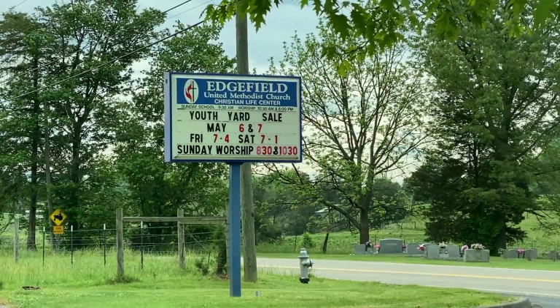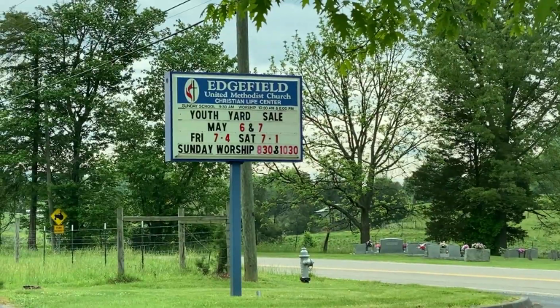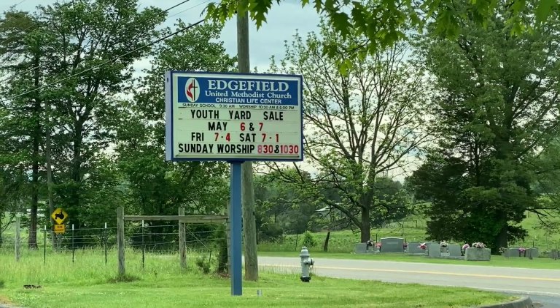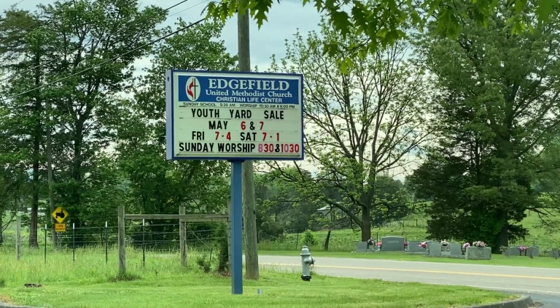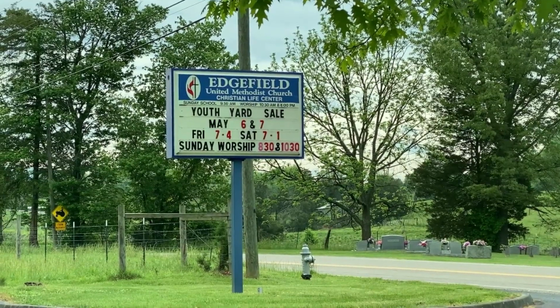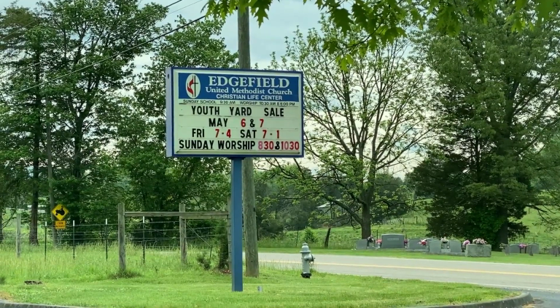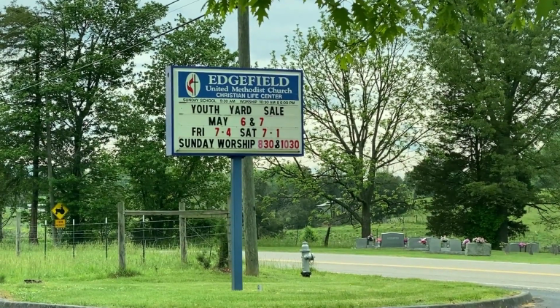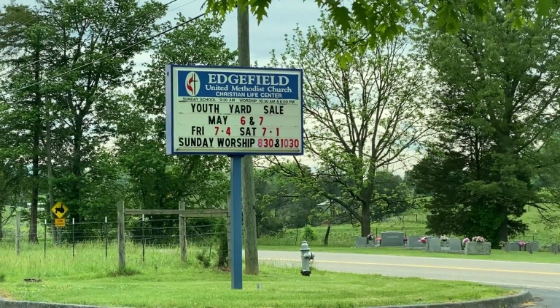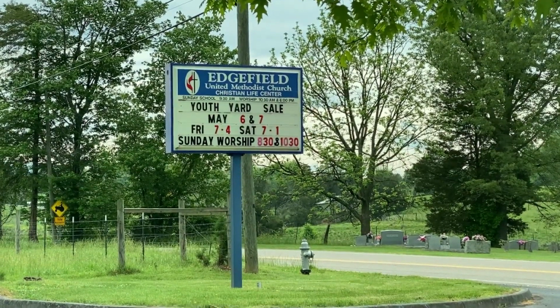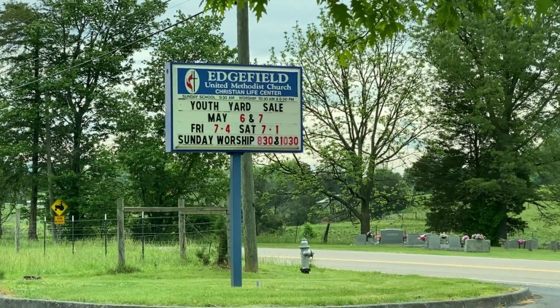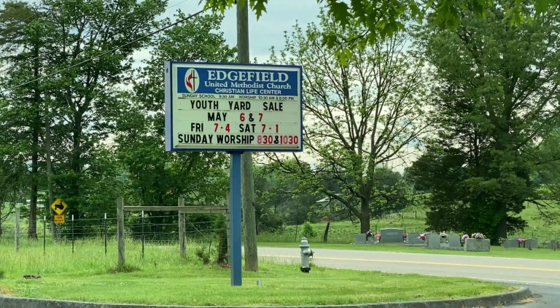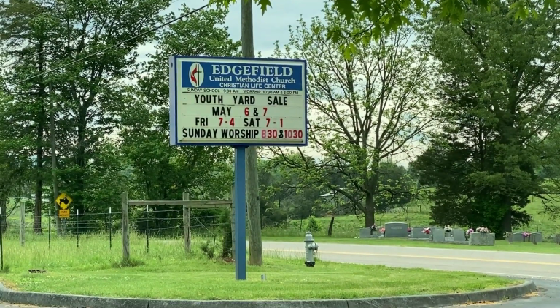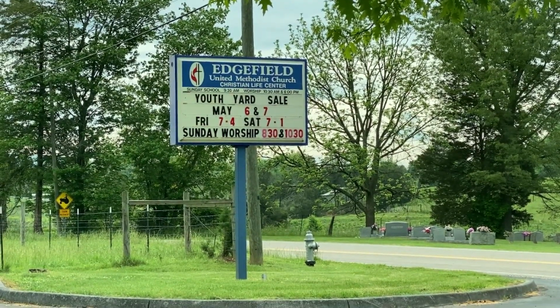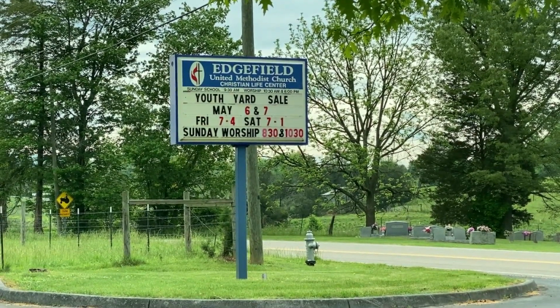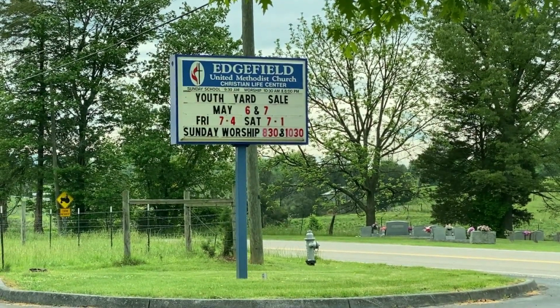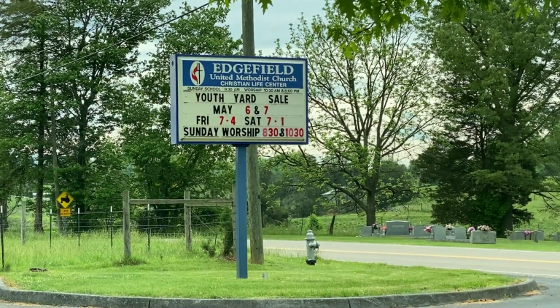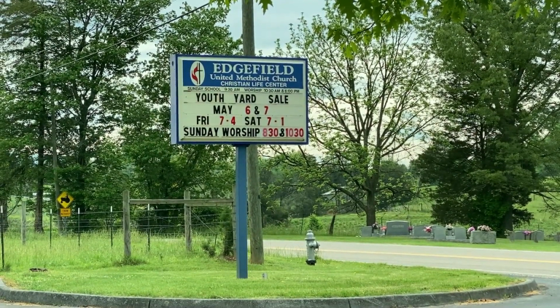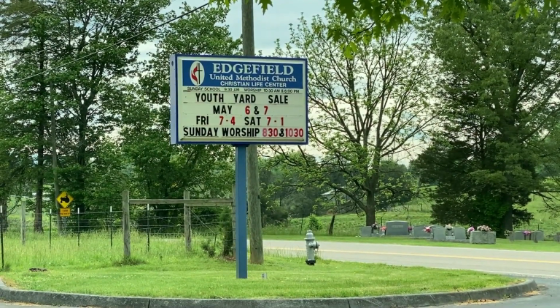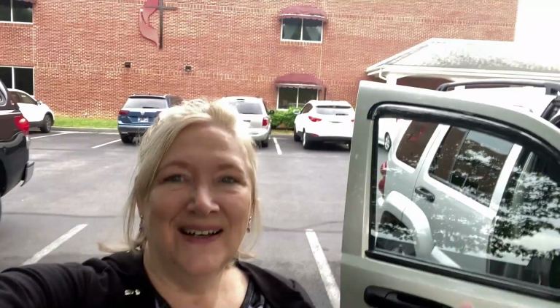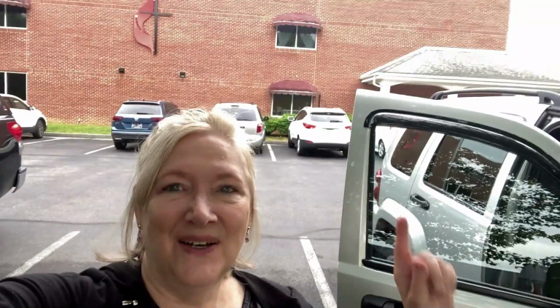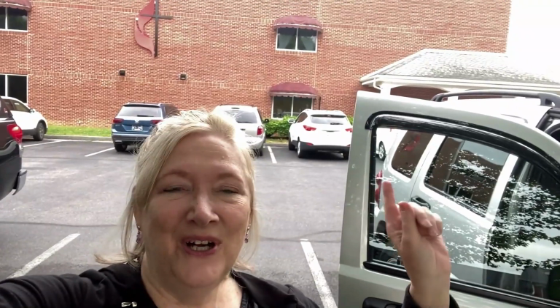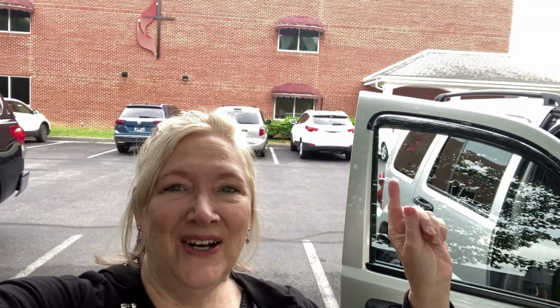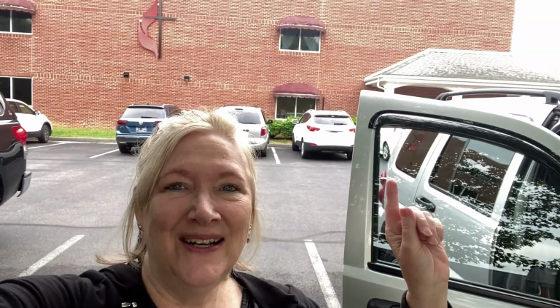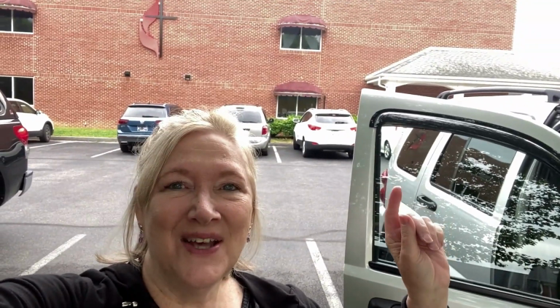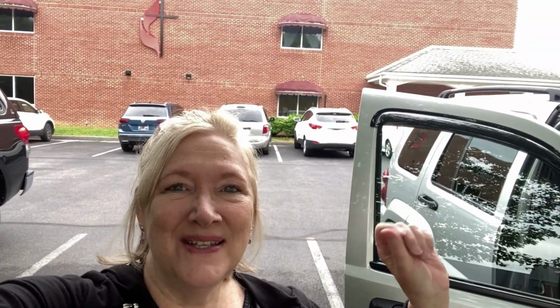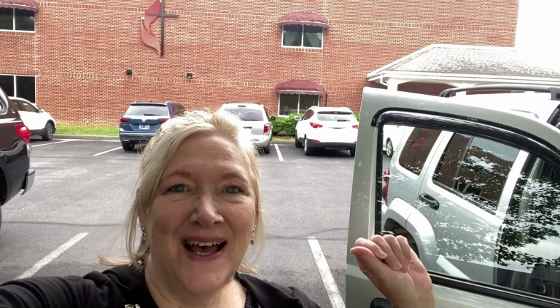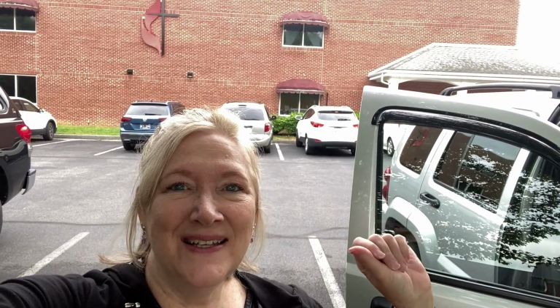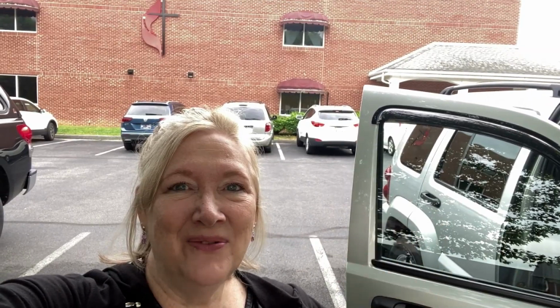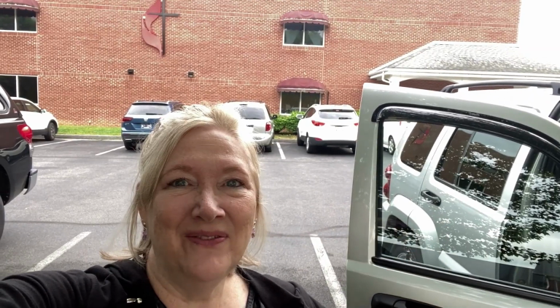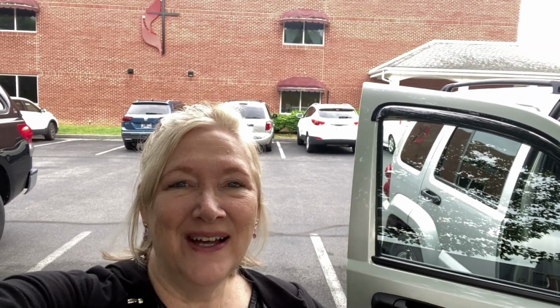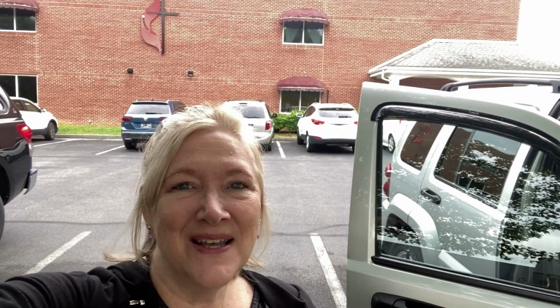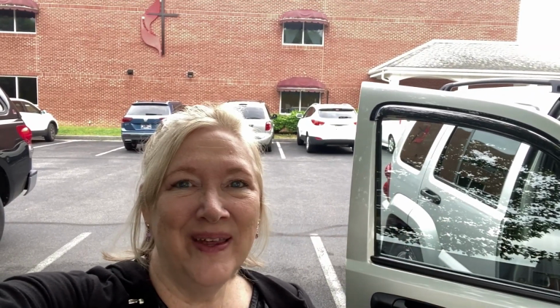Edgefield United Methodist Church, Piney Flats, Tennessee. We're here. Let's go inside and see if we can find something.